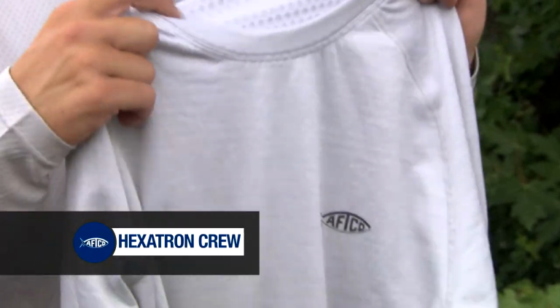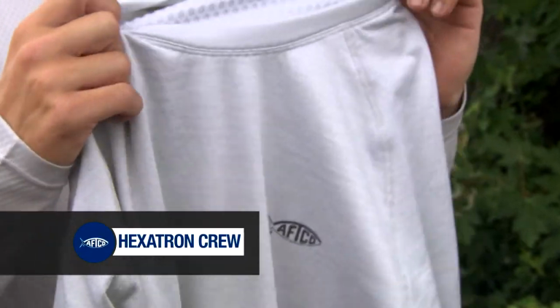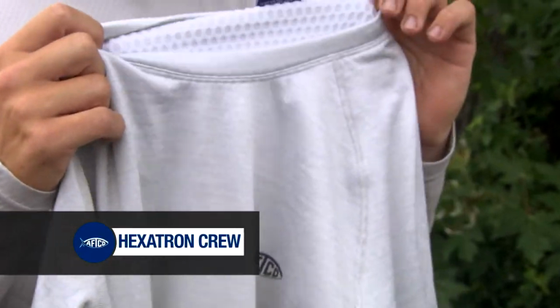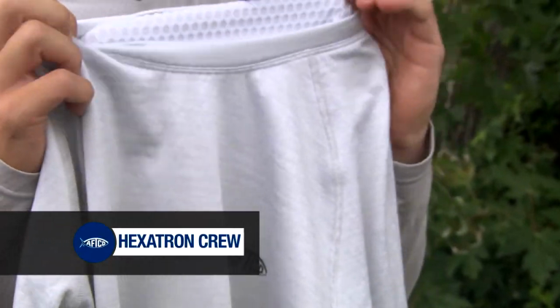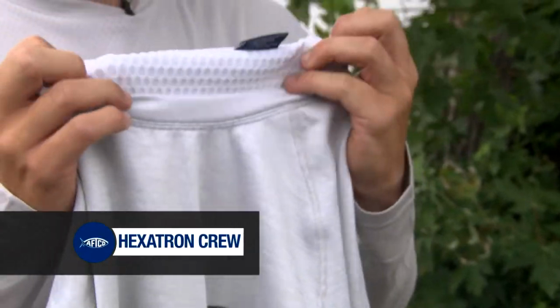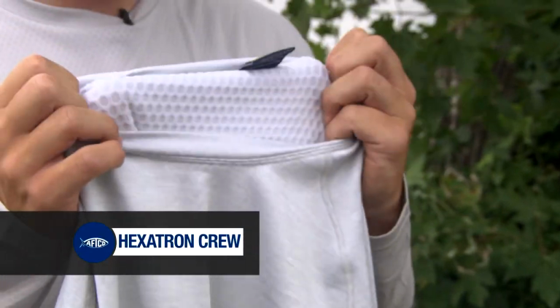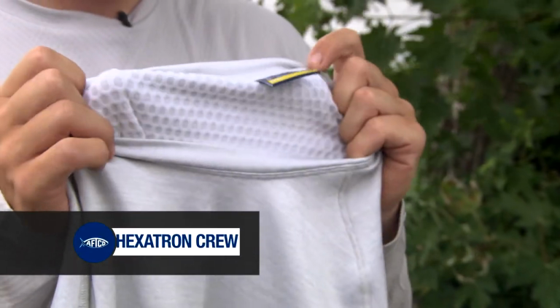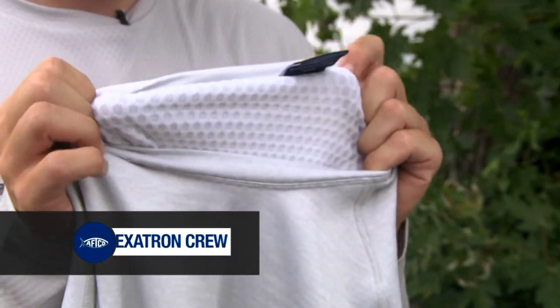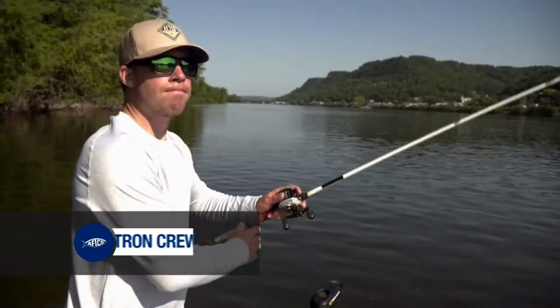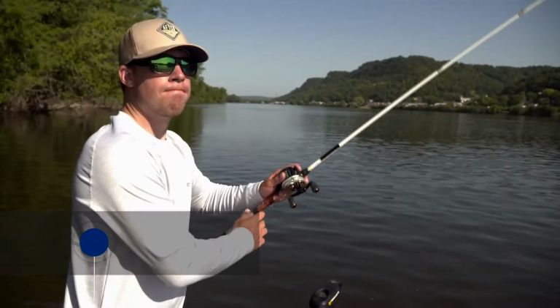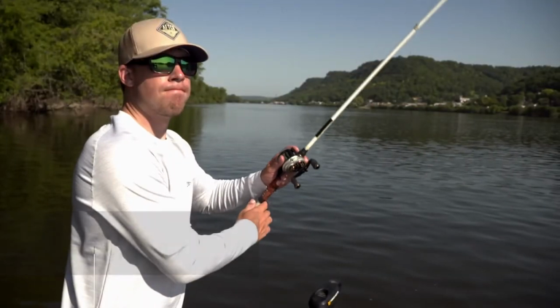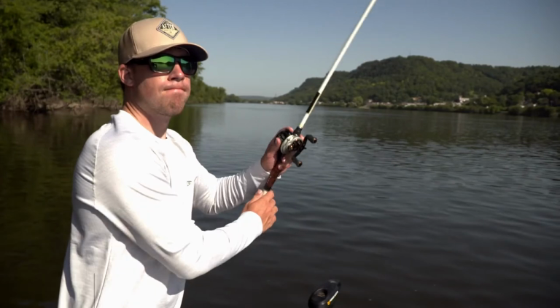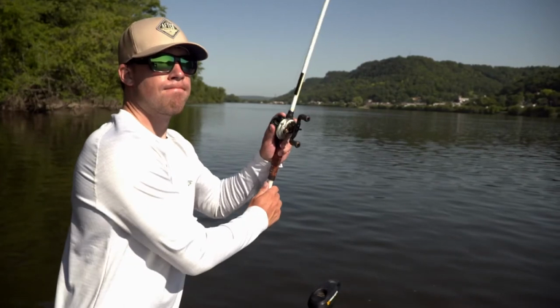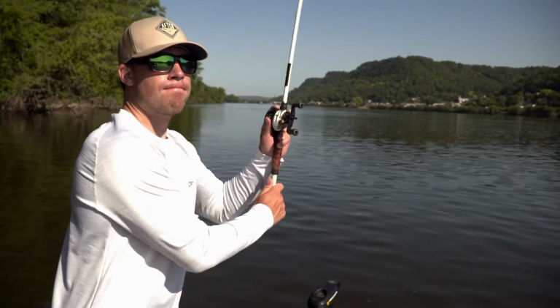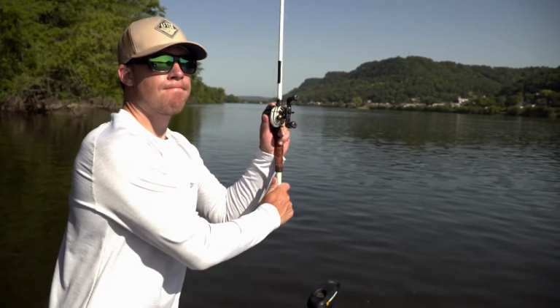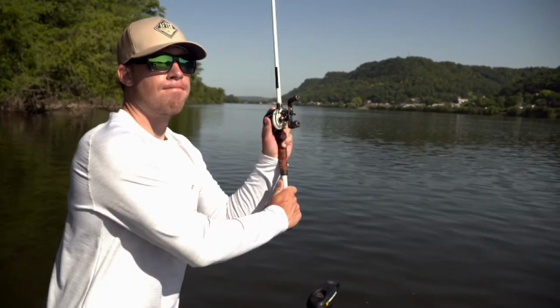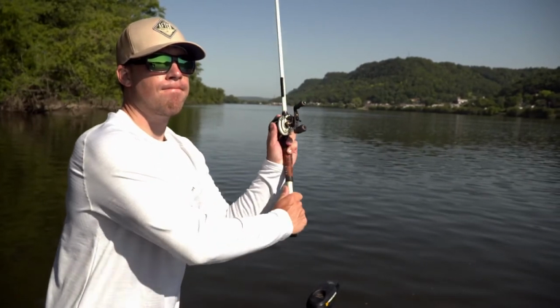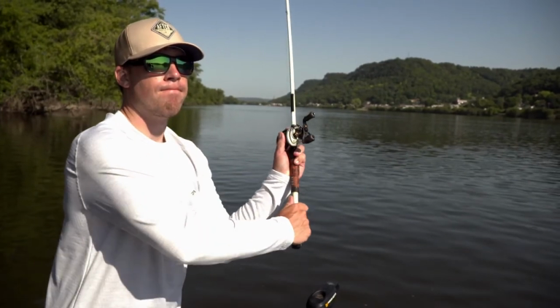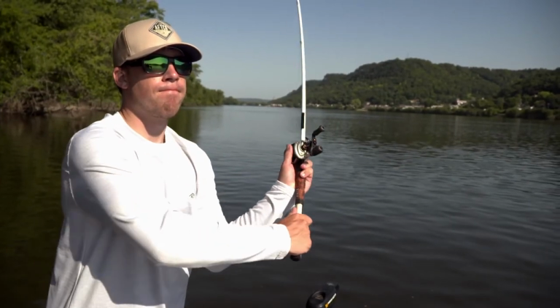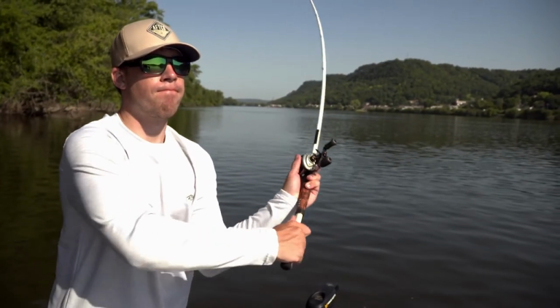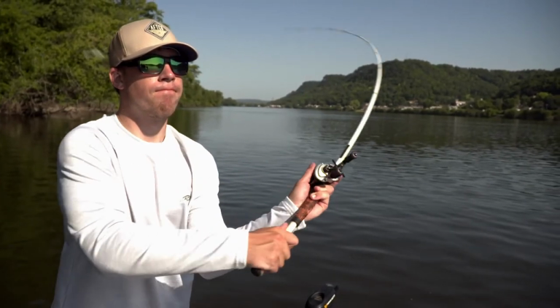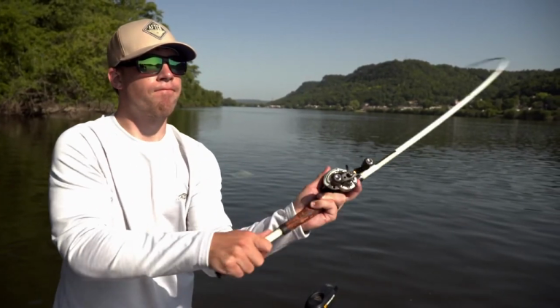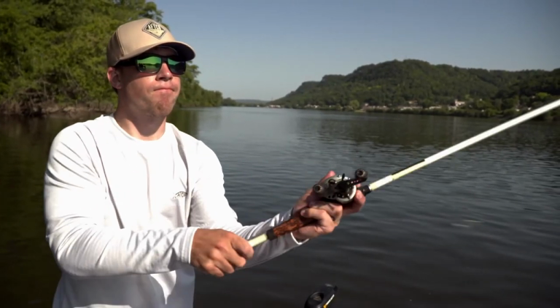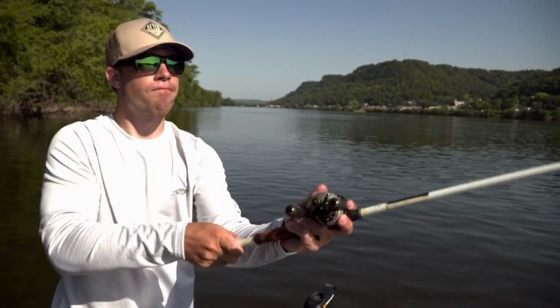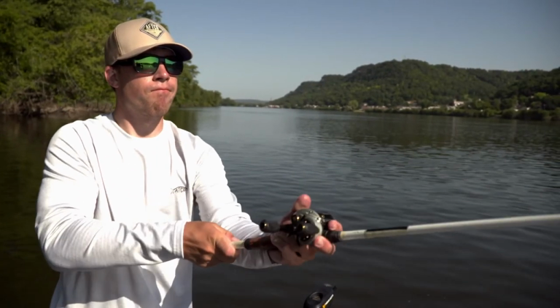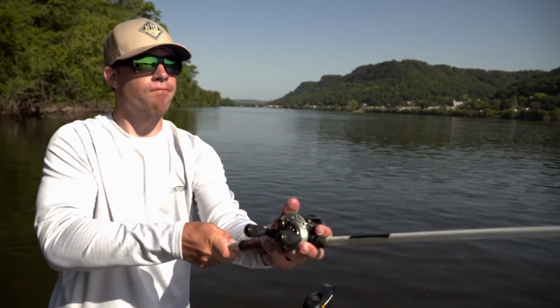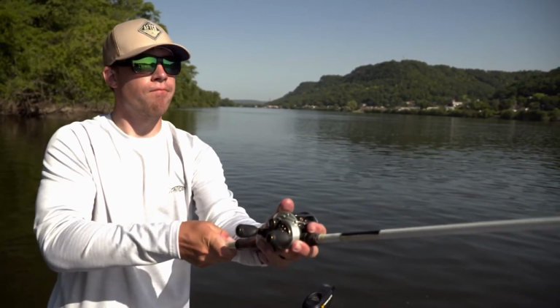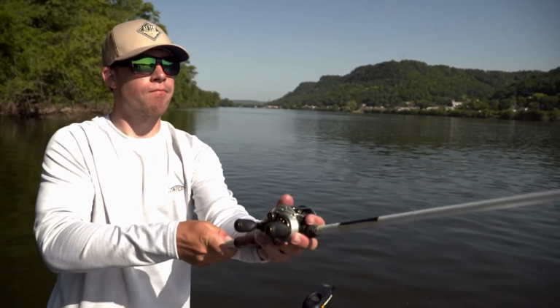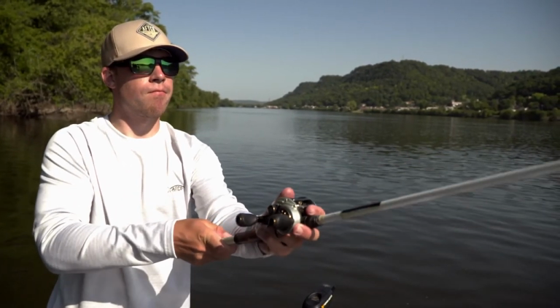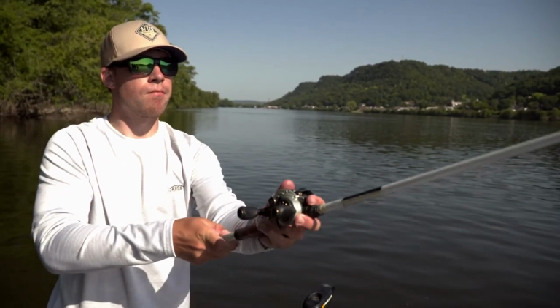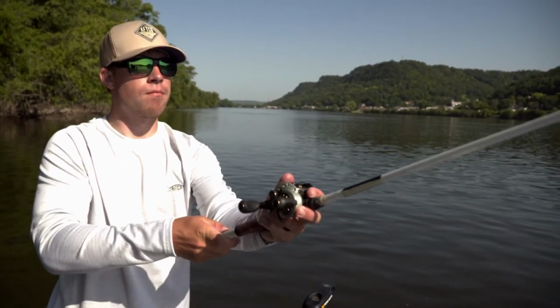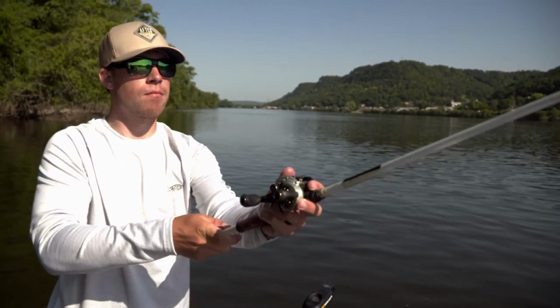Honeycomb shaped material on the inside. We took the hood off, so it's even easier if you want to go under a hooded sweatshirt or your jacket.